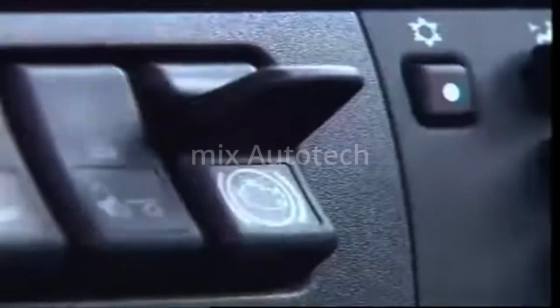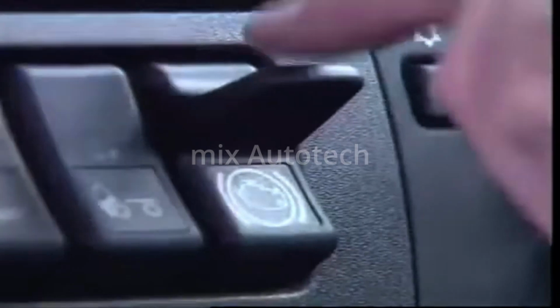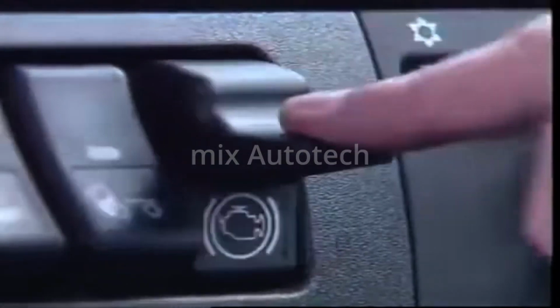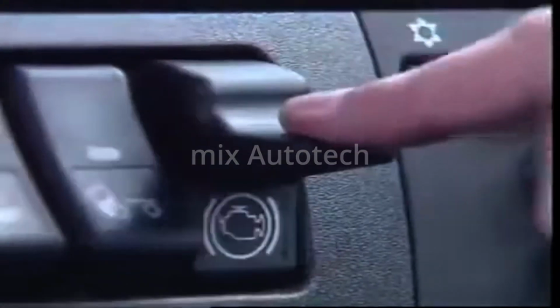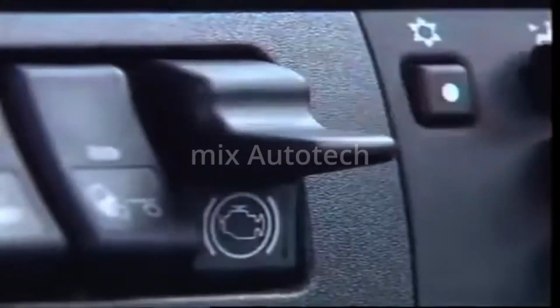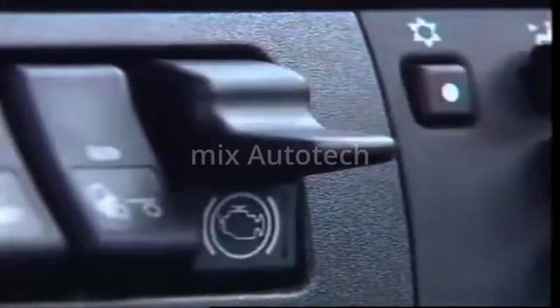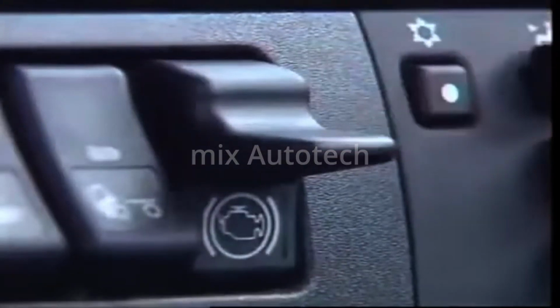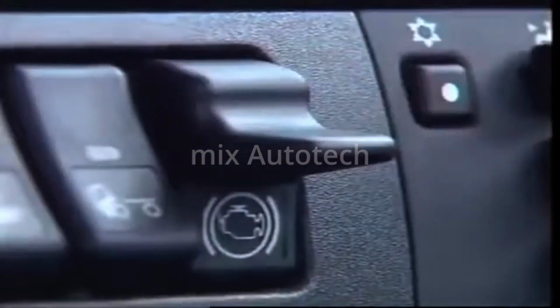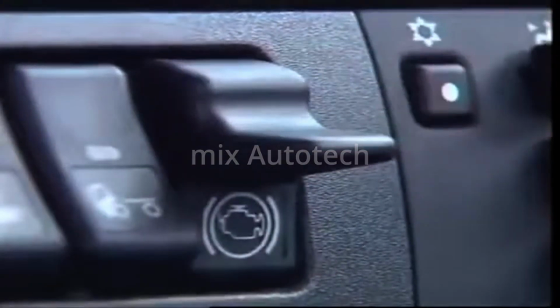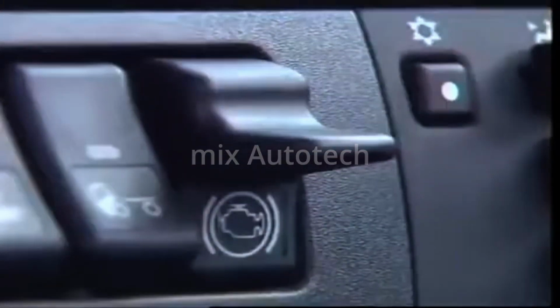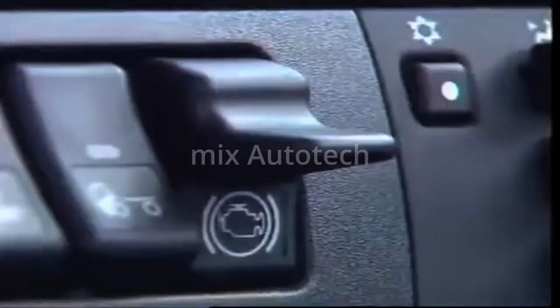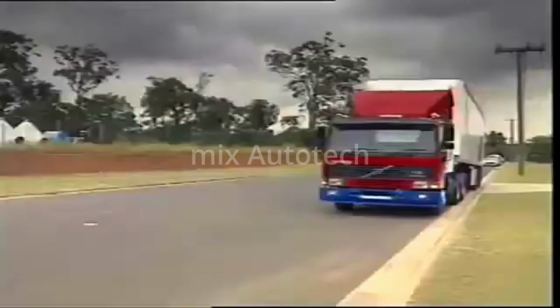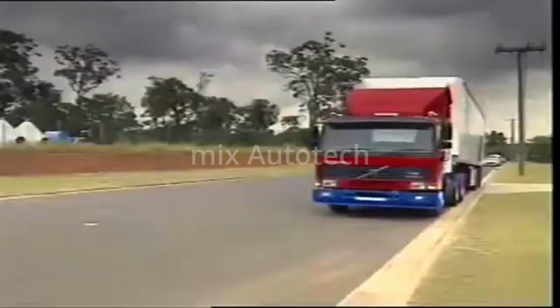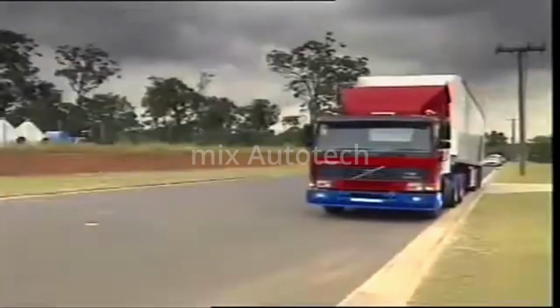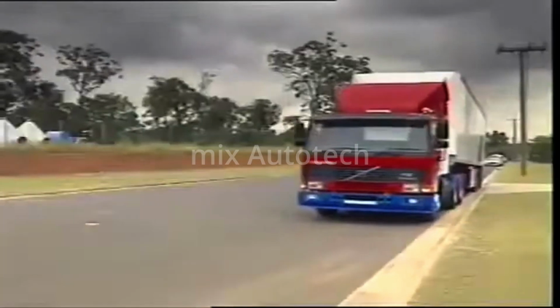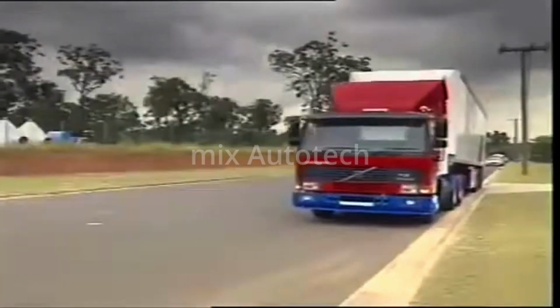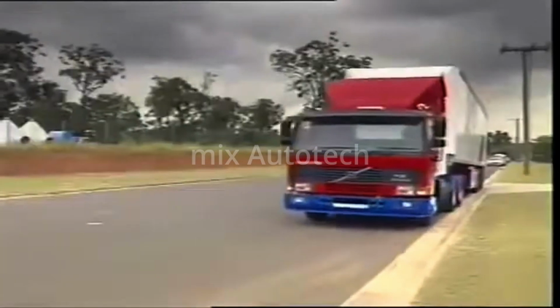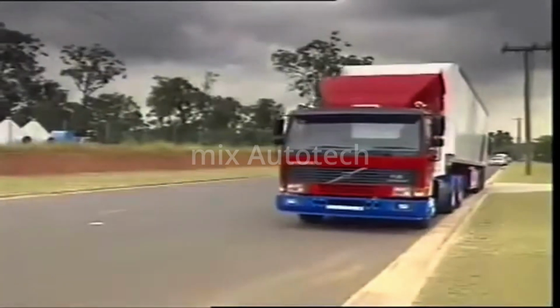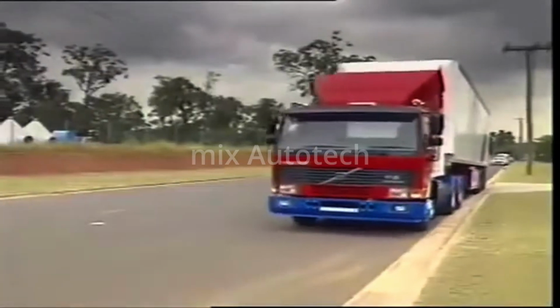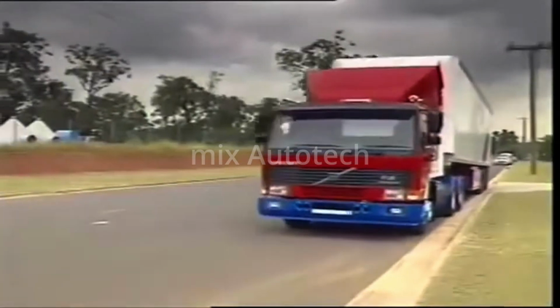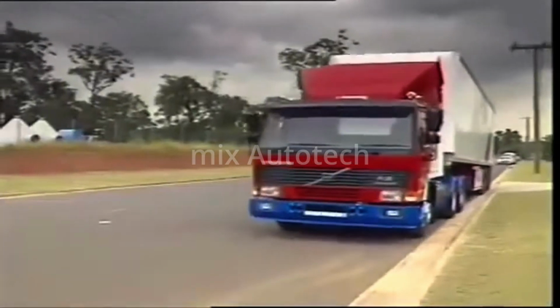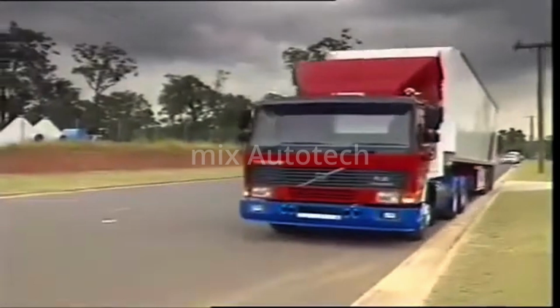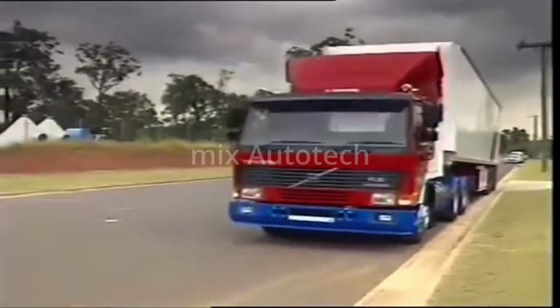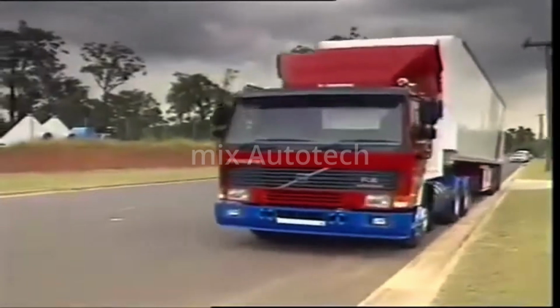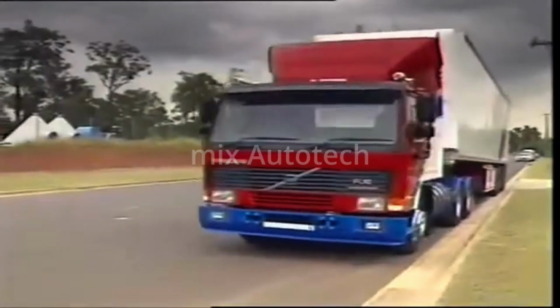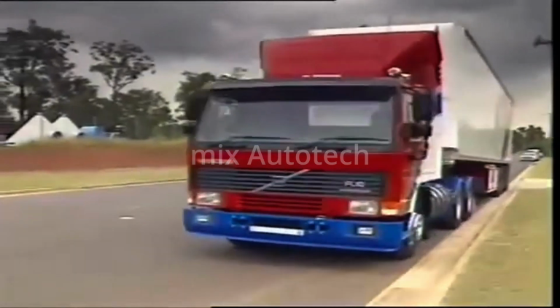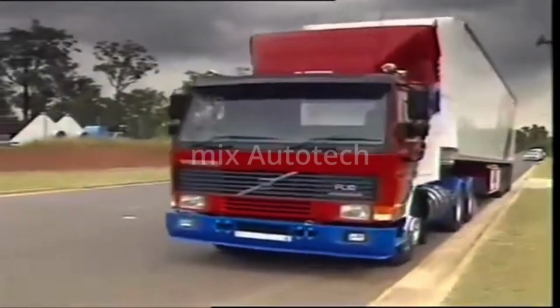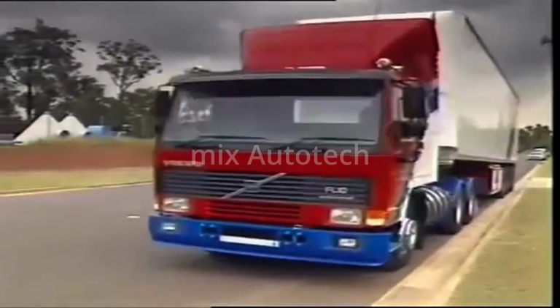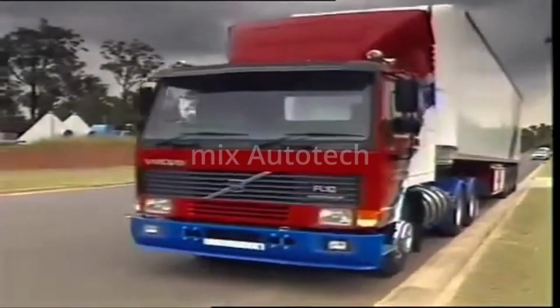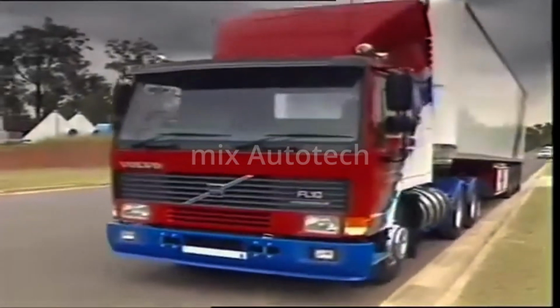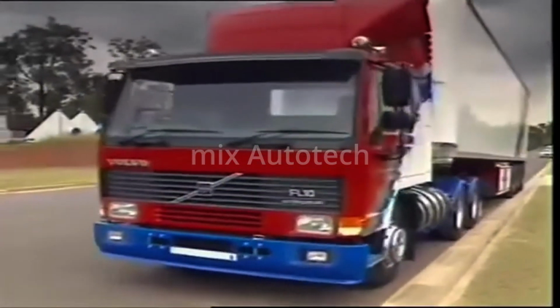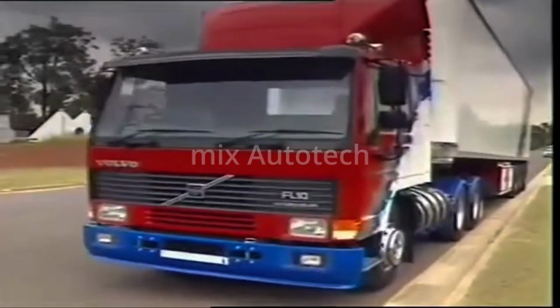Other heavy goods vehicles use an engine brake that operates by altering valve timing and stopping fuel being injected into the engine.